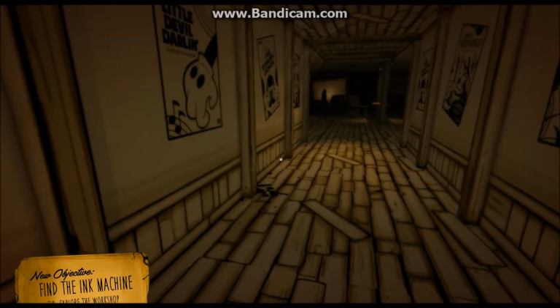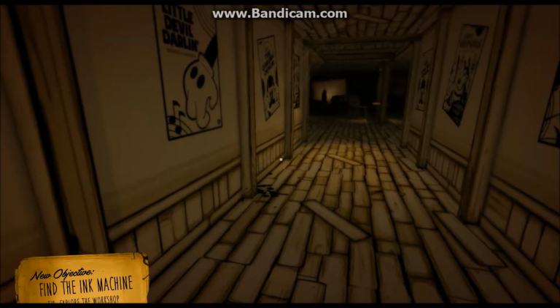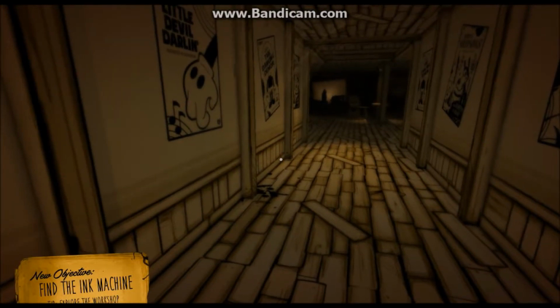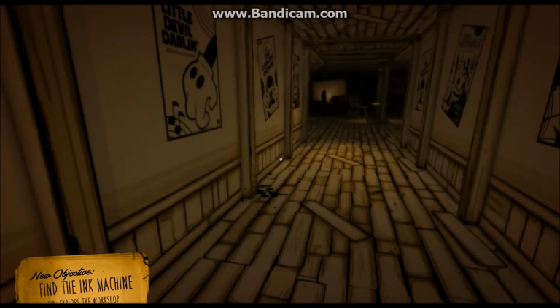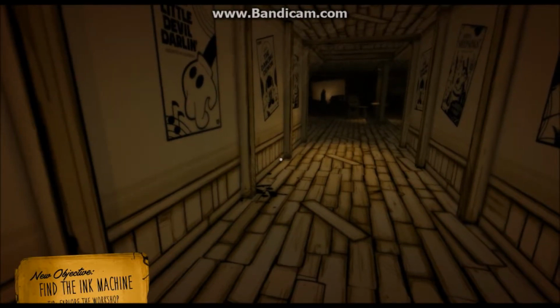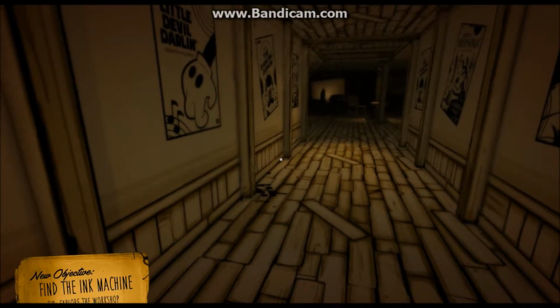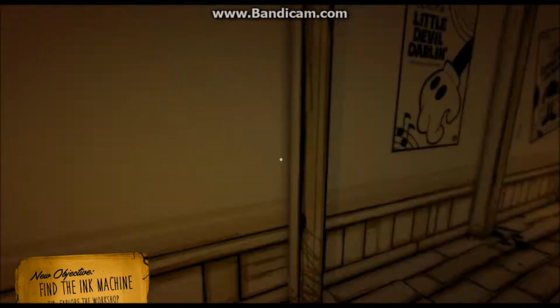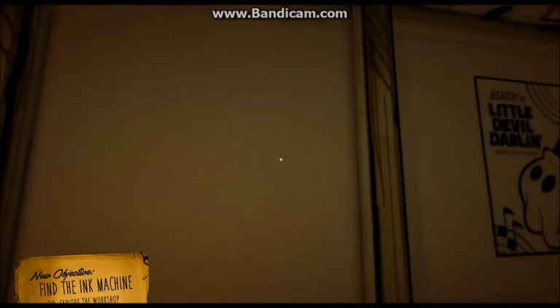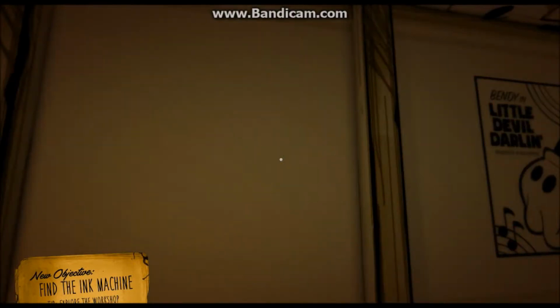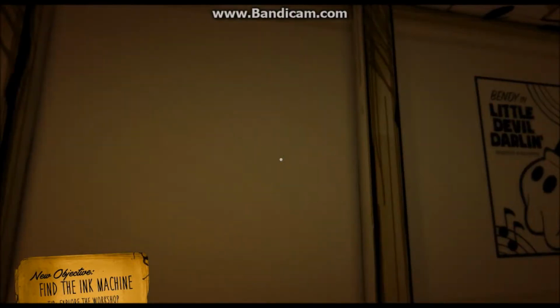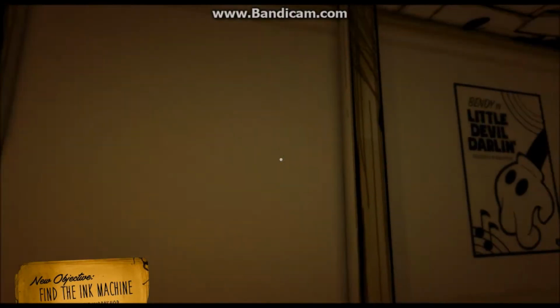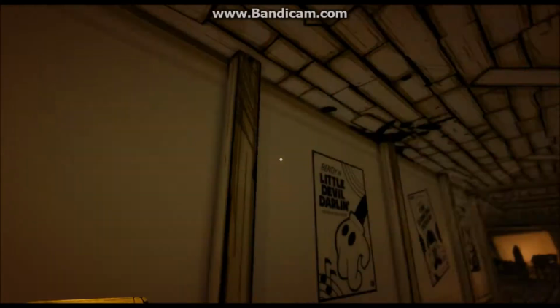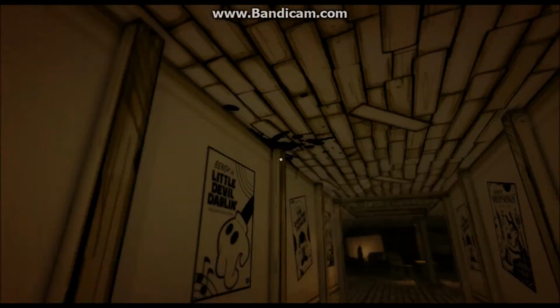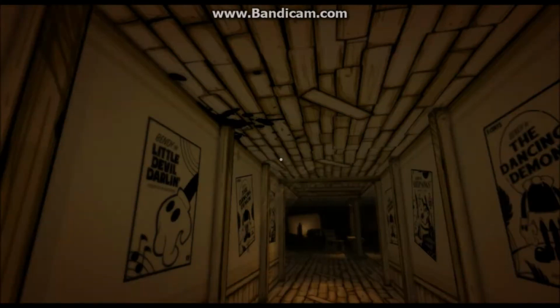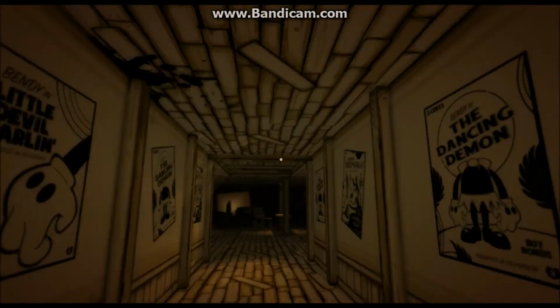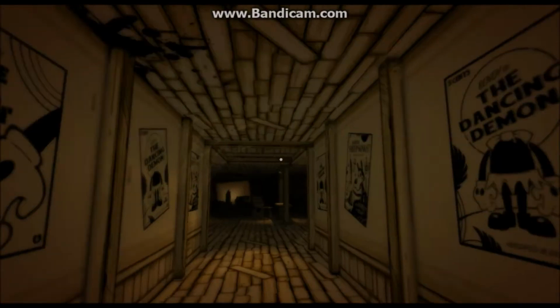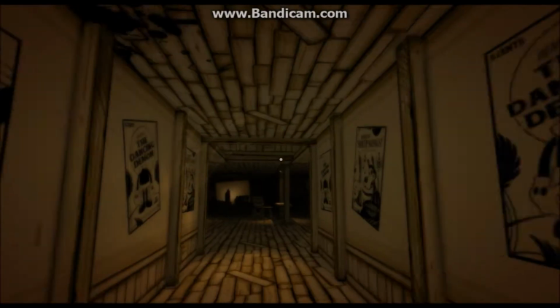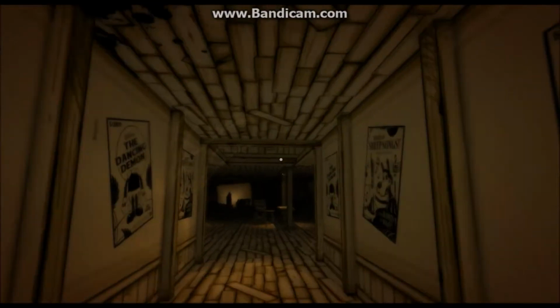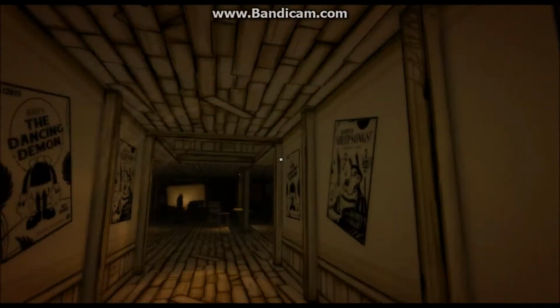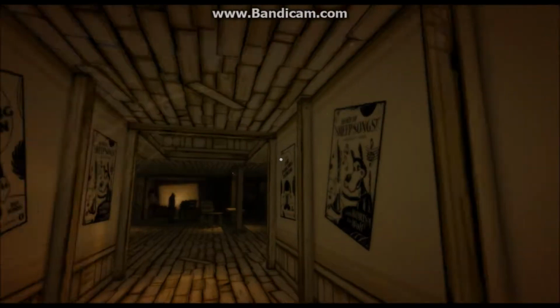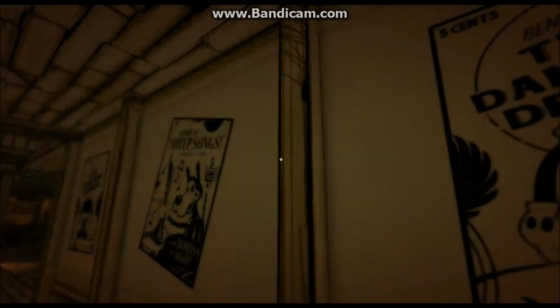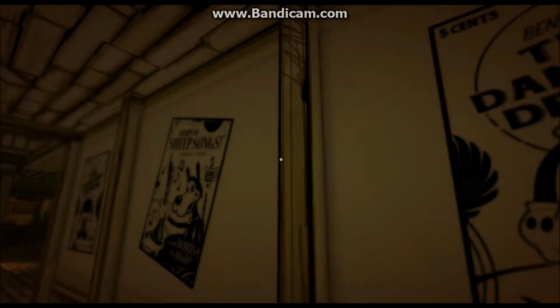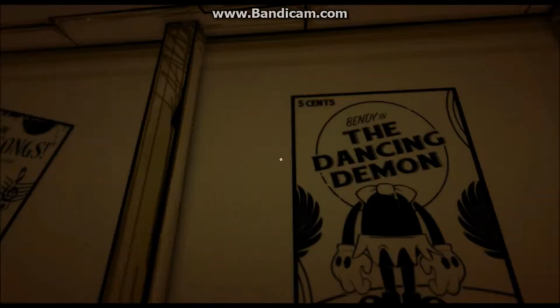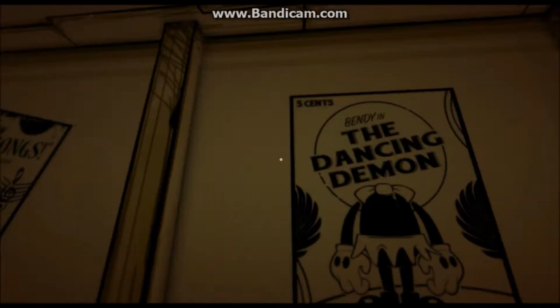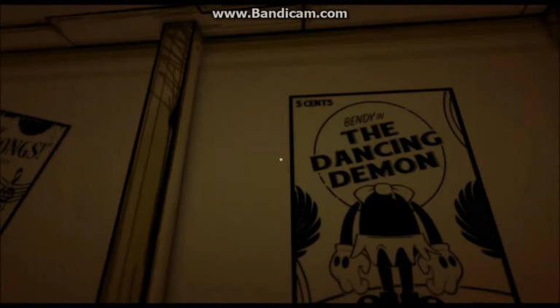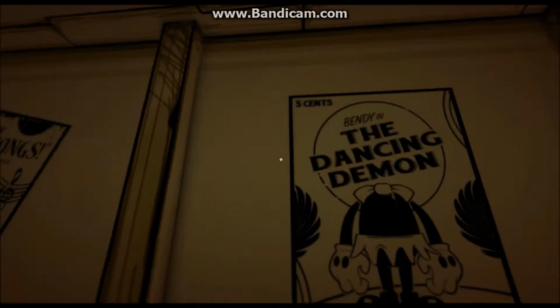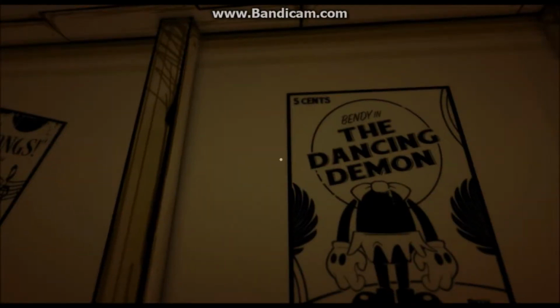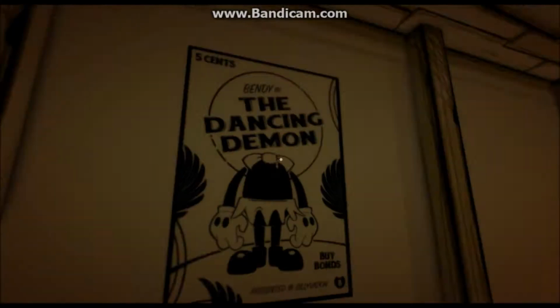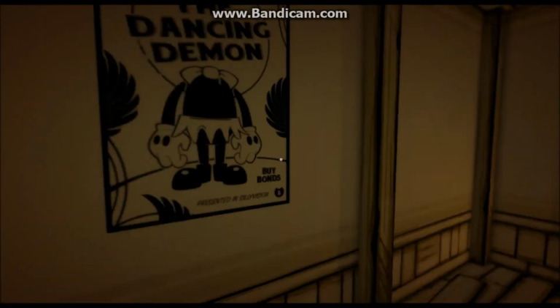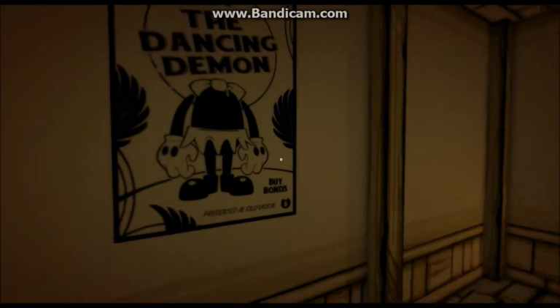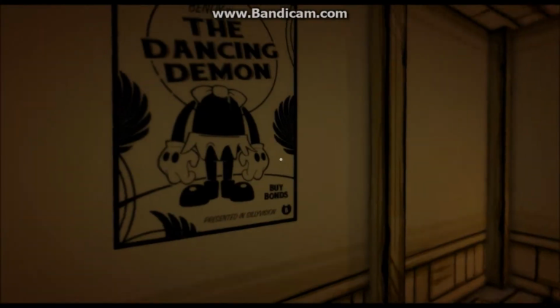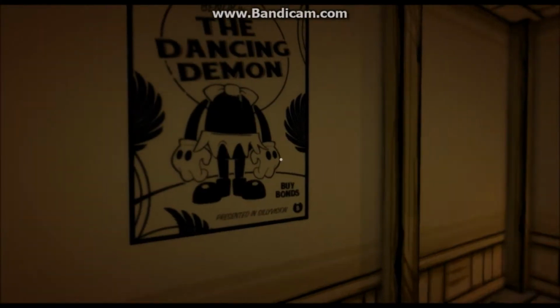Hey guys, Livigans here, and today we're going to be playing the game everyone's talking about: Bendy and the Ink Machine.